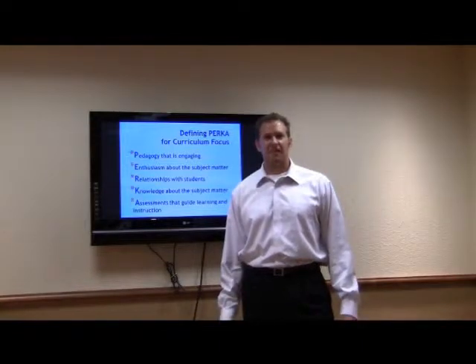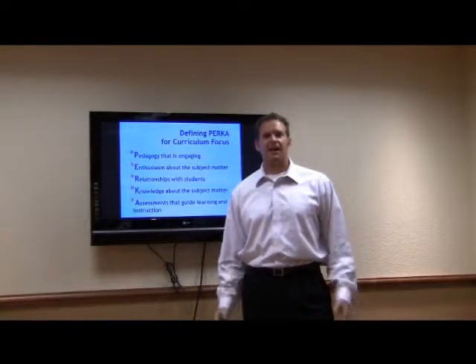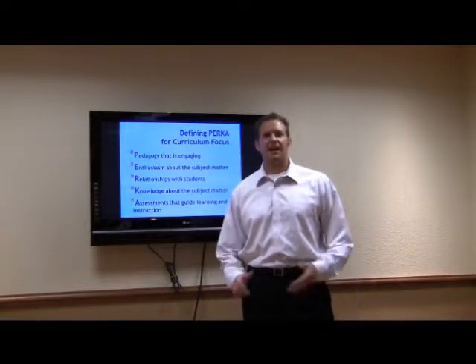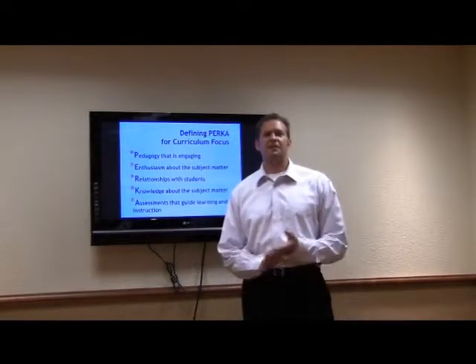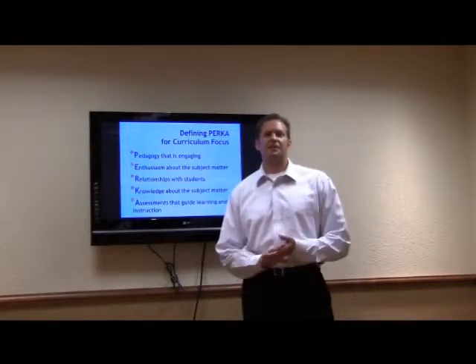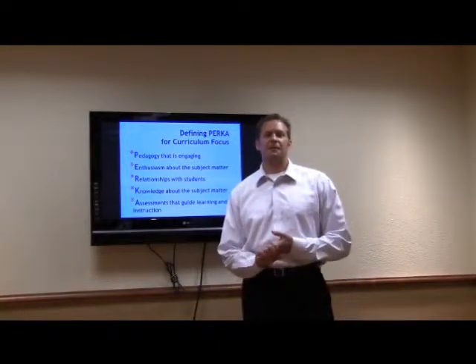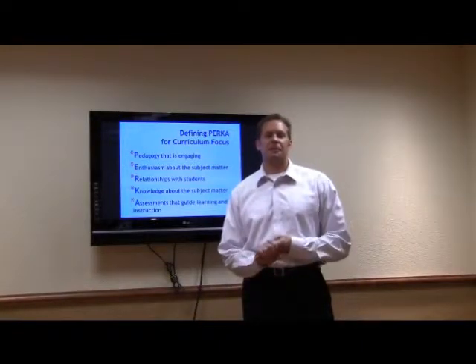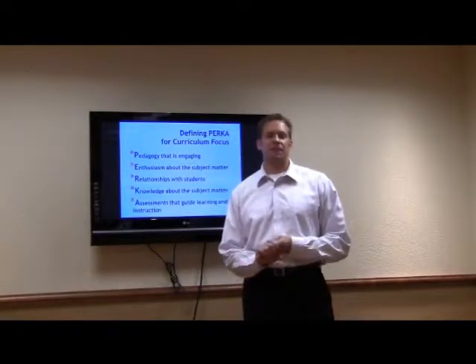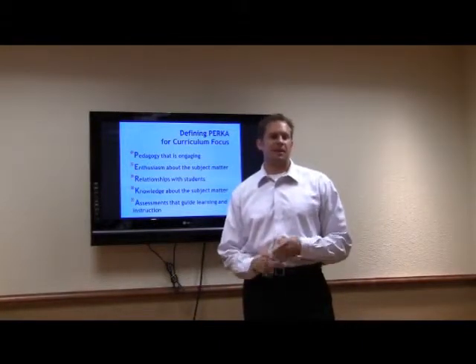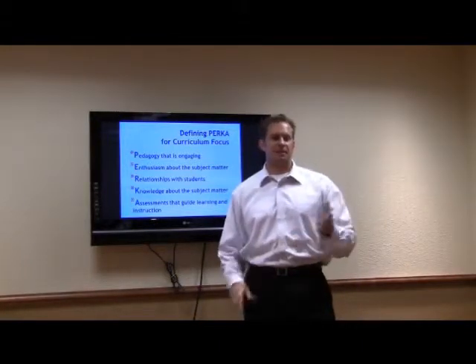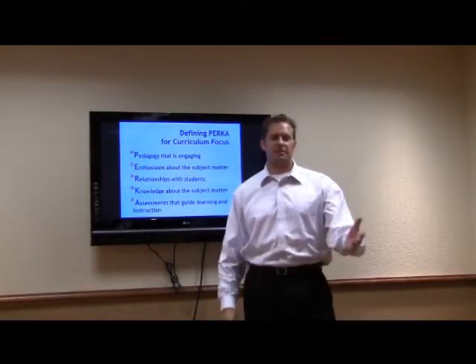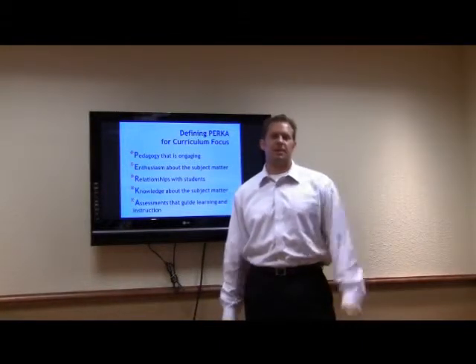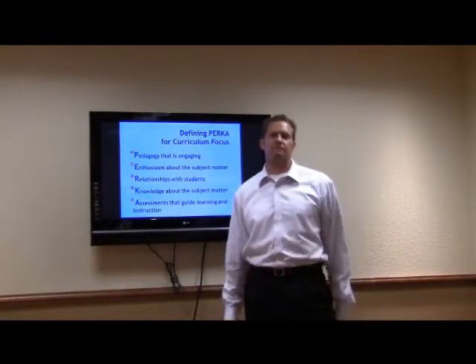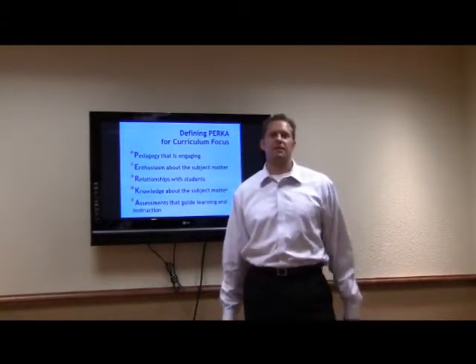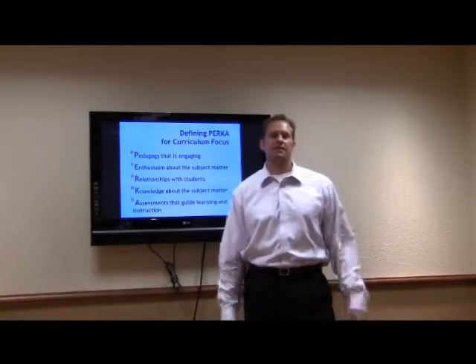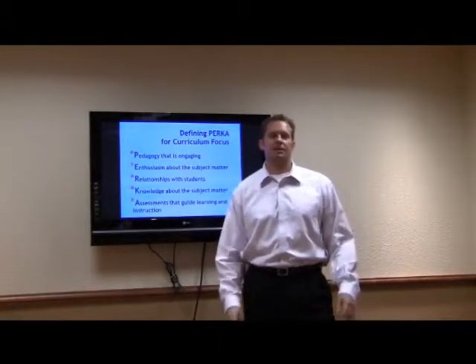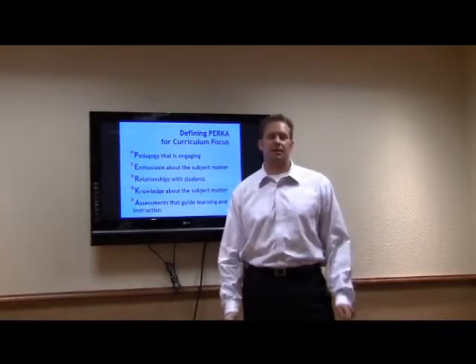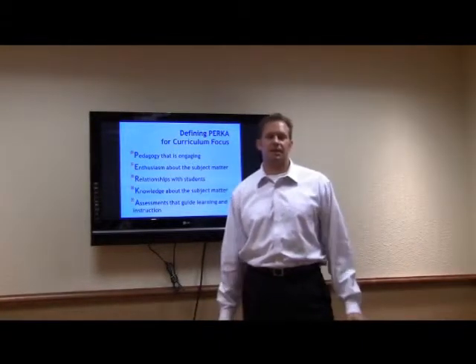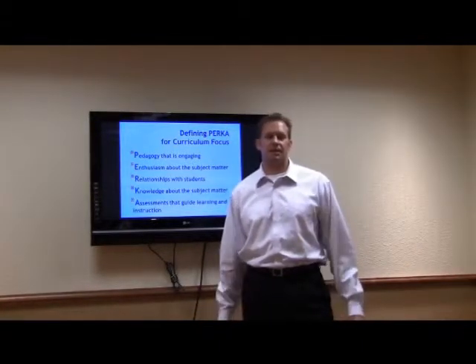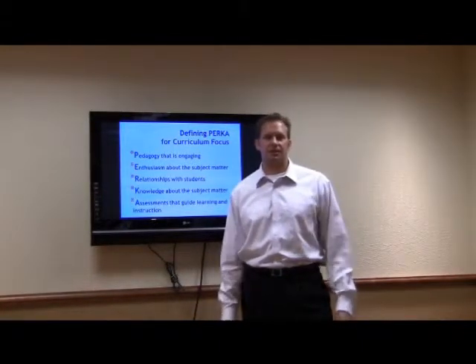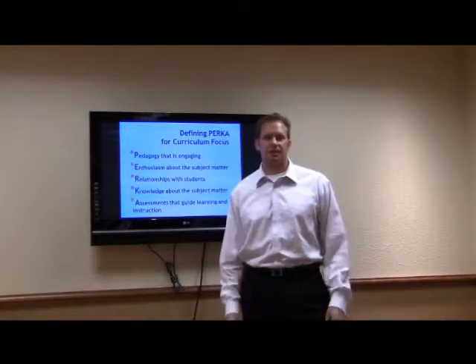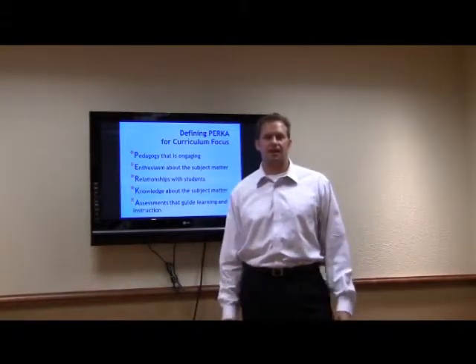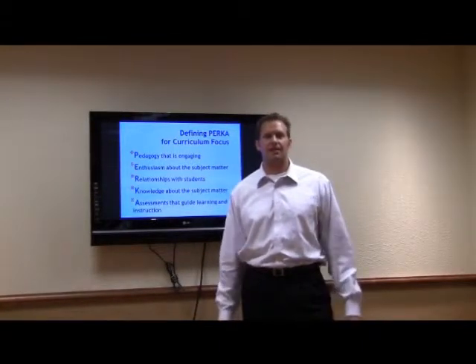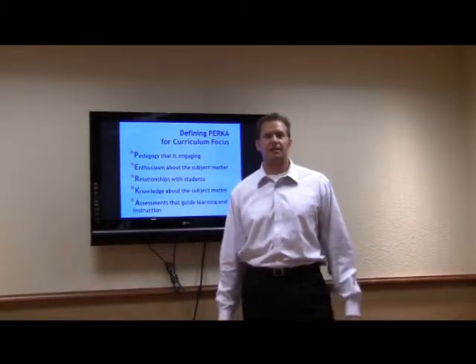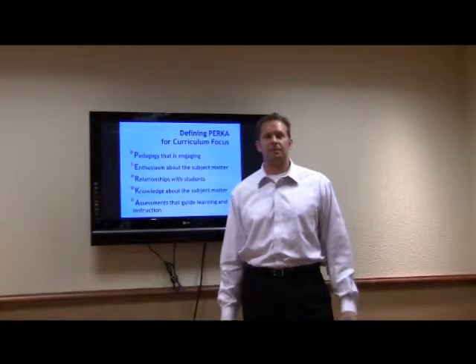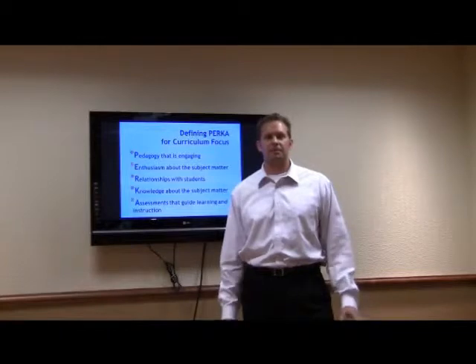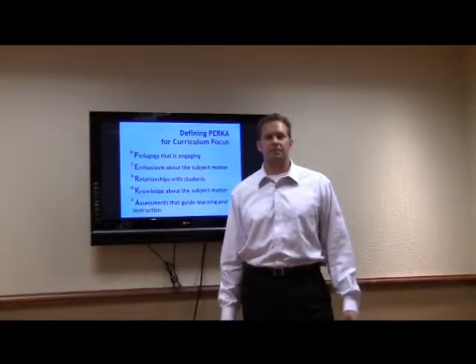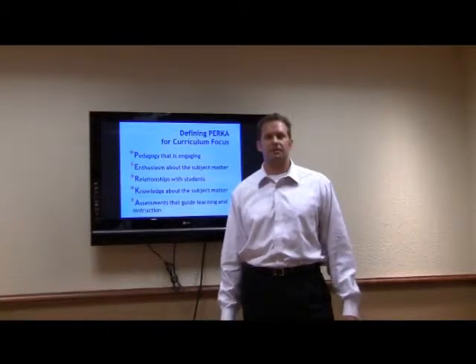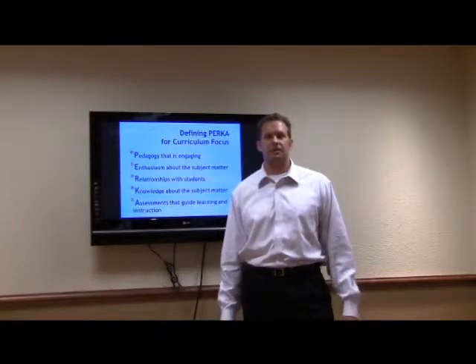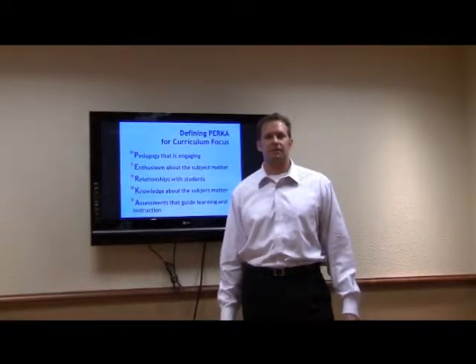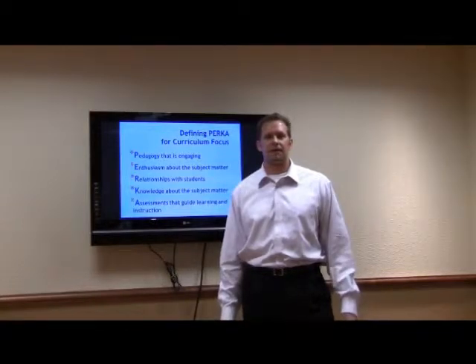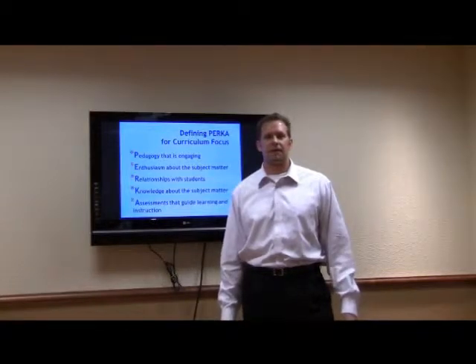Hi, I'm Doug Grove. I'm one of the authors of Multi-Dimensional Education: Common Sense Approach to Data-Driven Thinking.